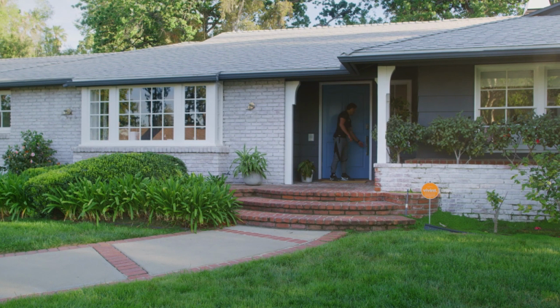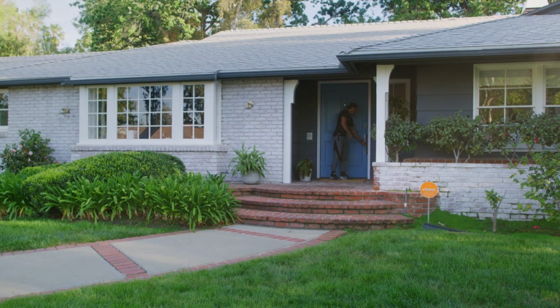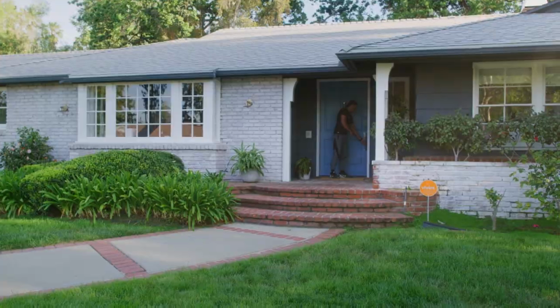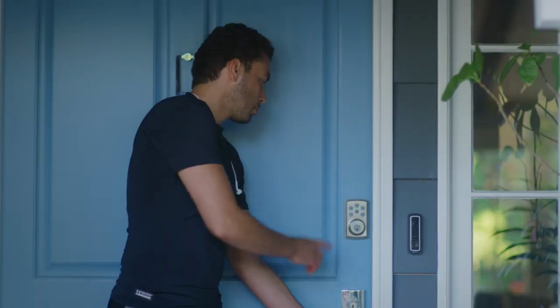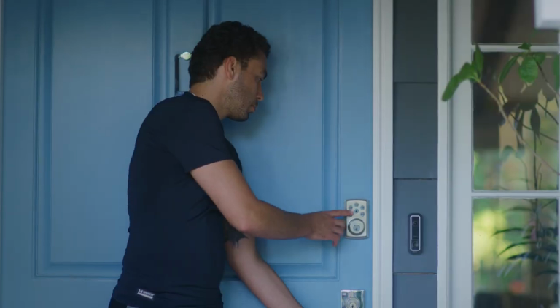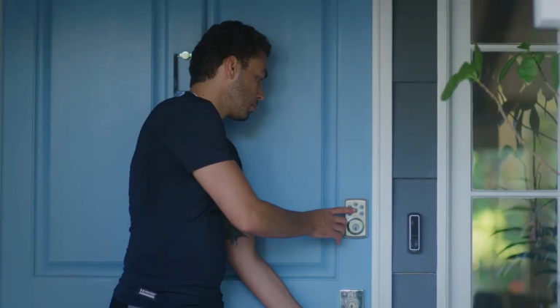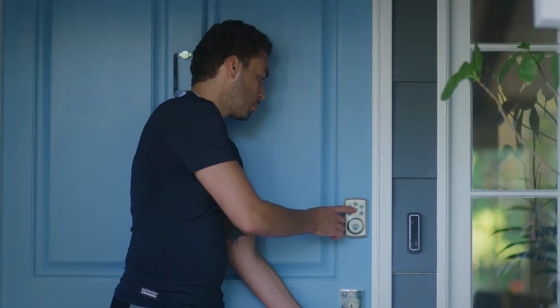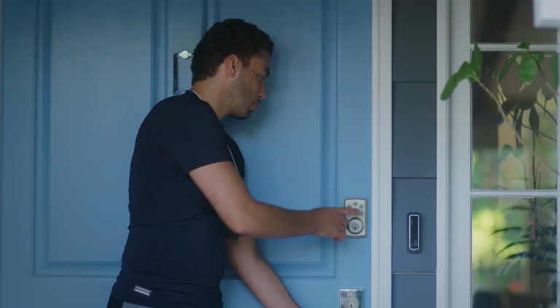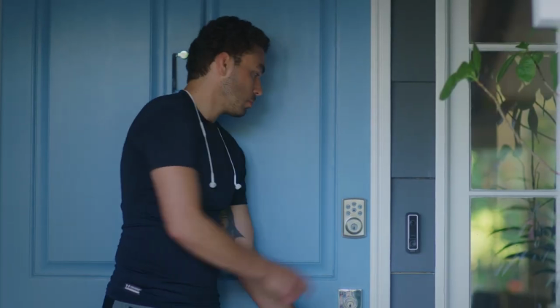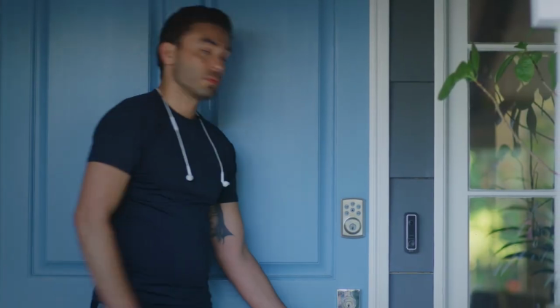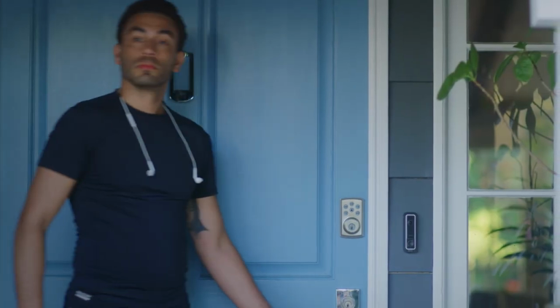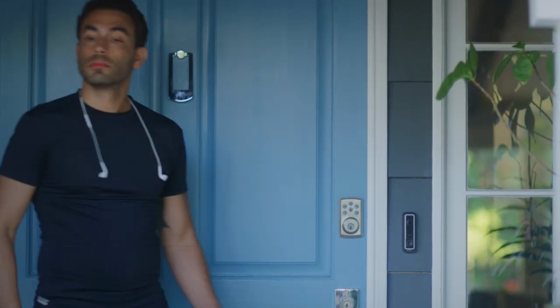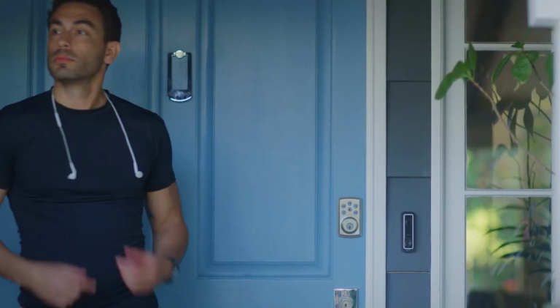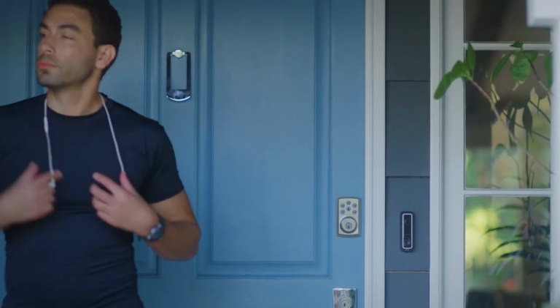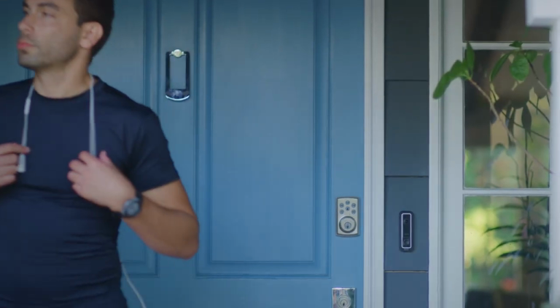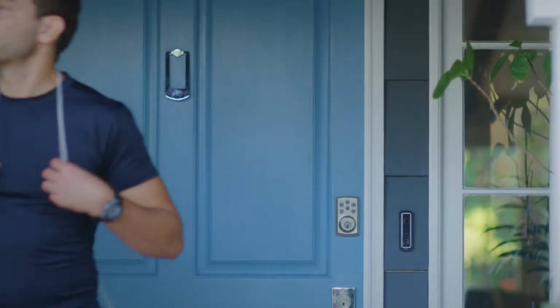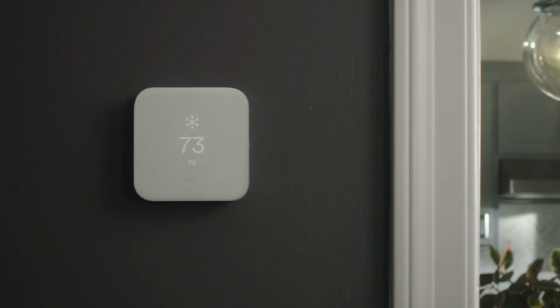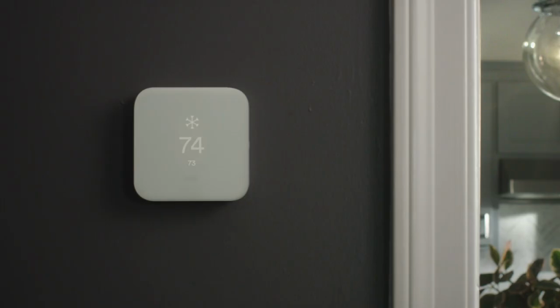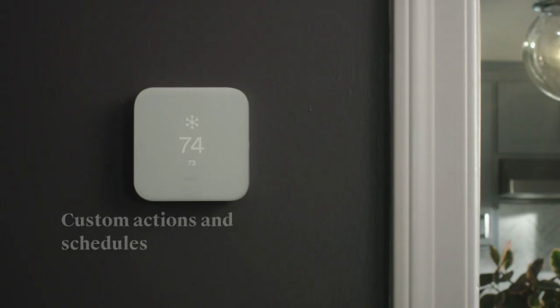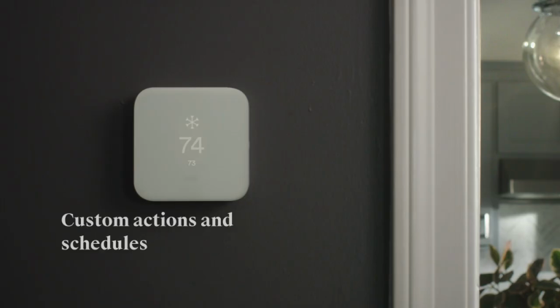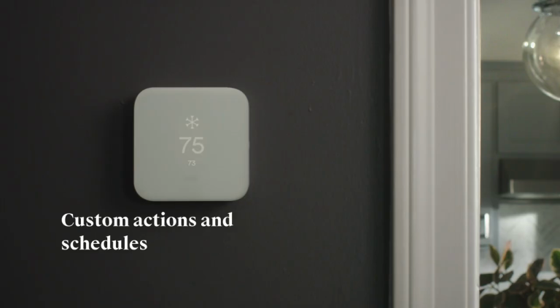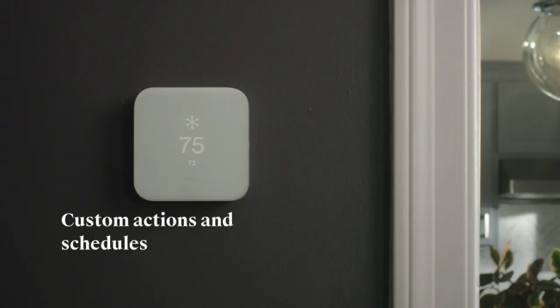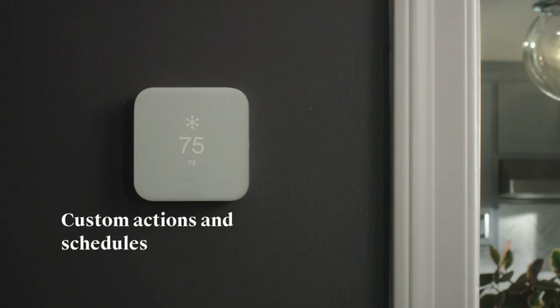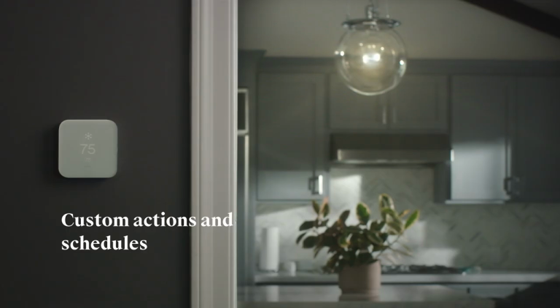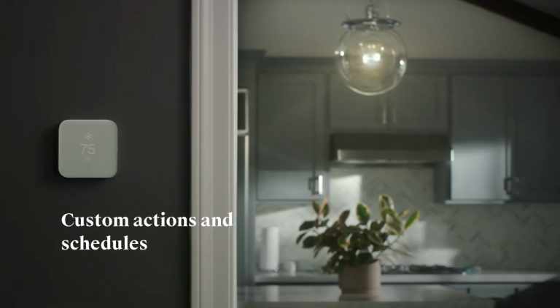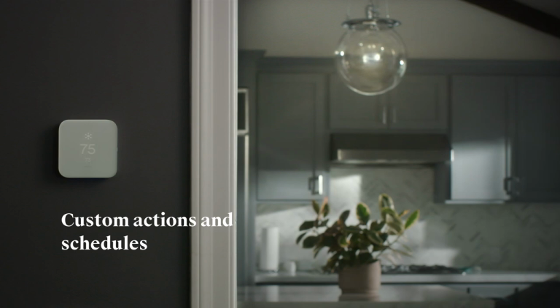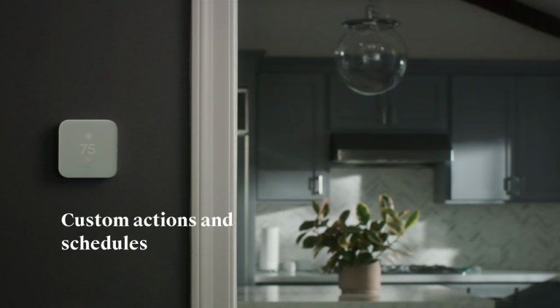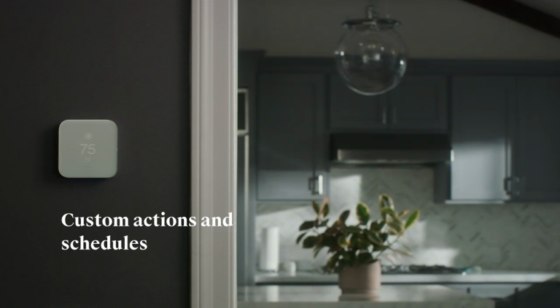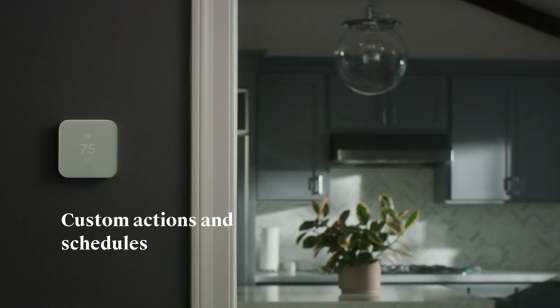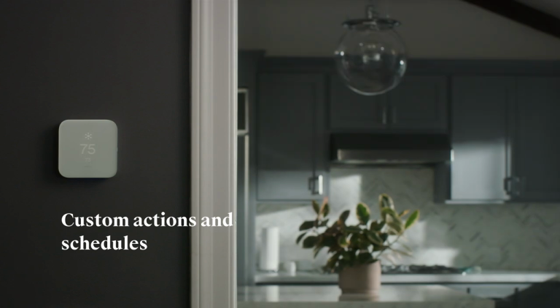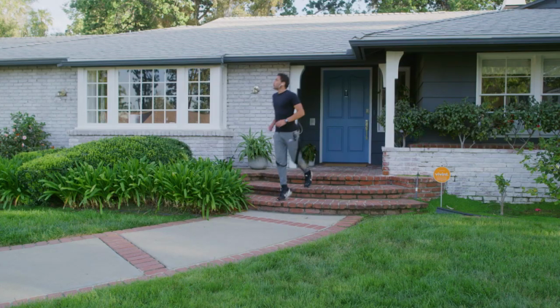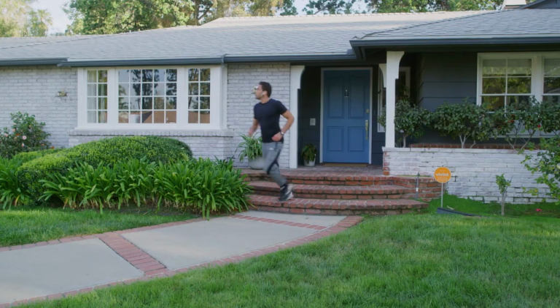Because everything works together, you can combine actions to create rules. So when you lock up, the thermostat turns down and your lights go off automatically.